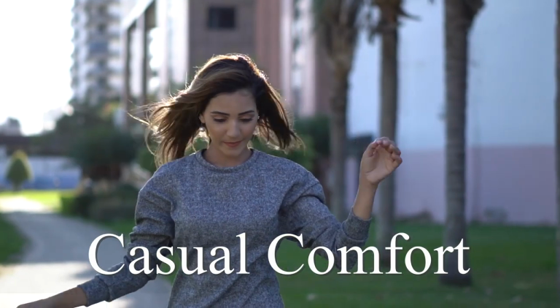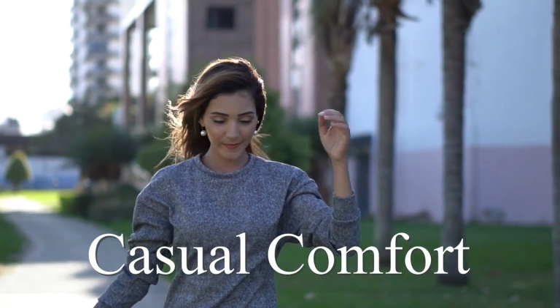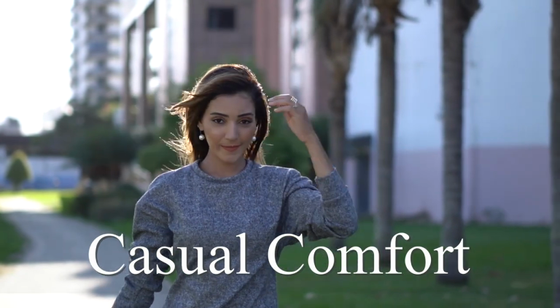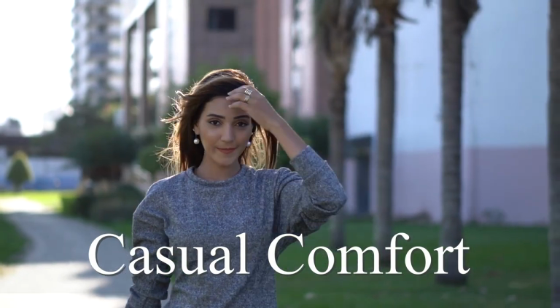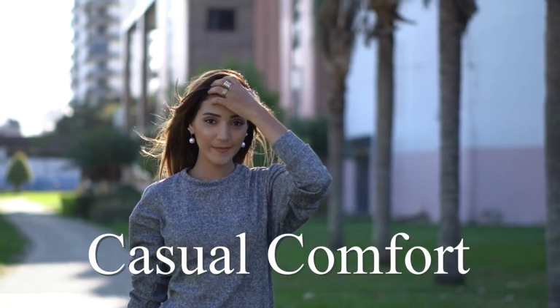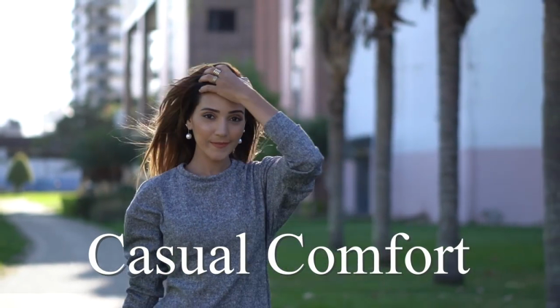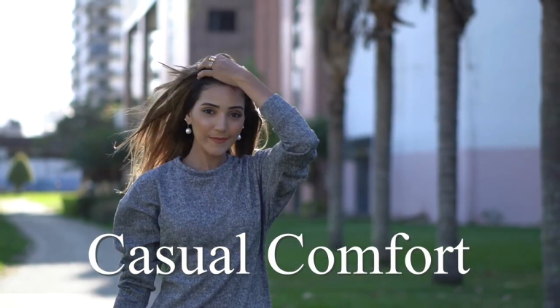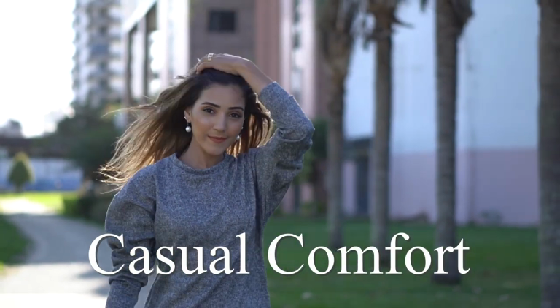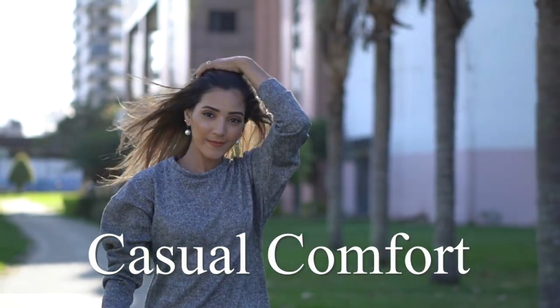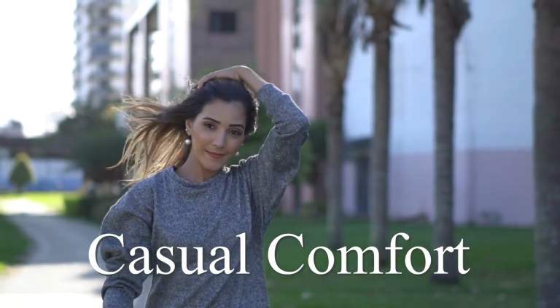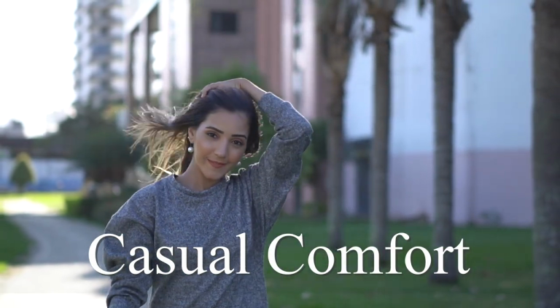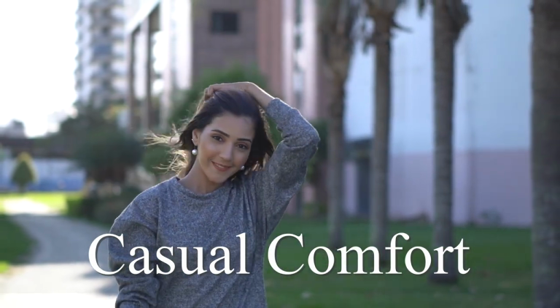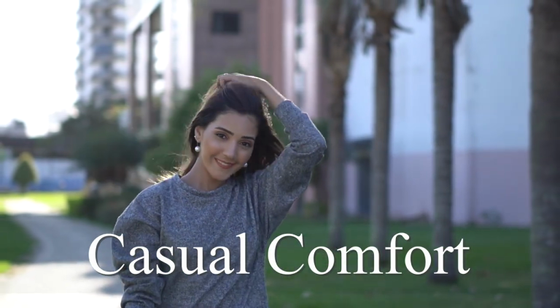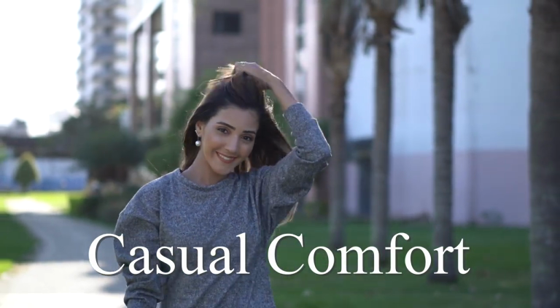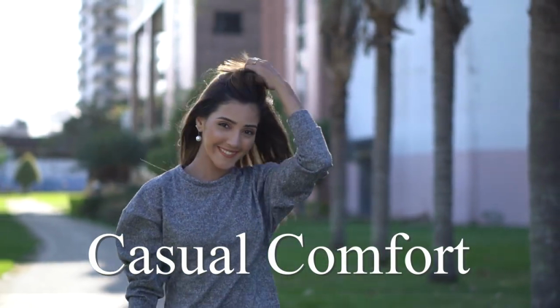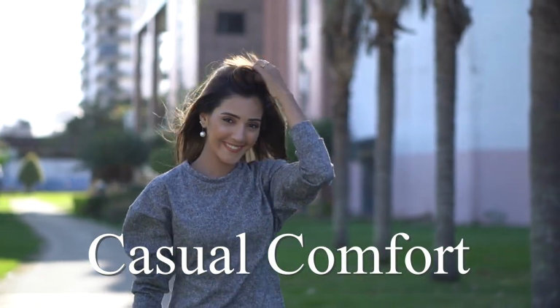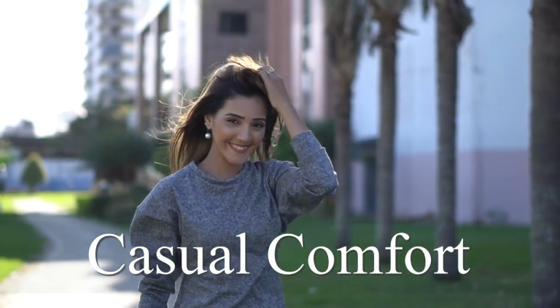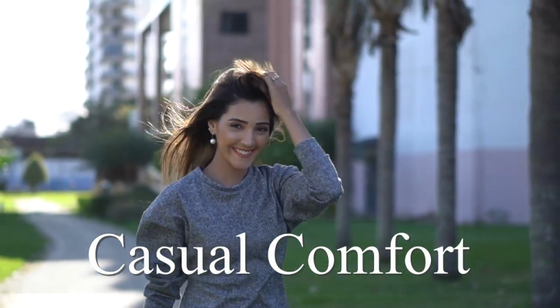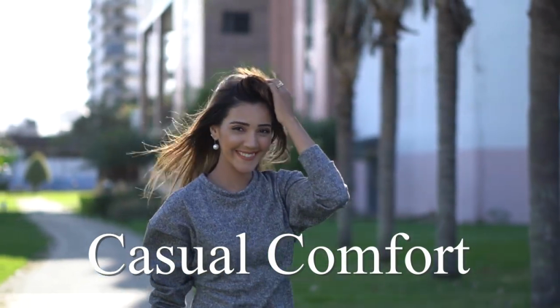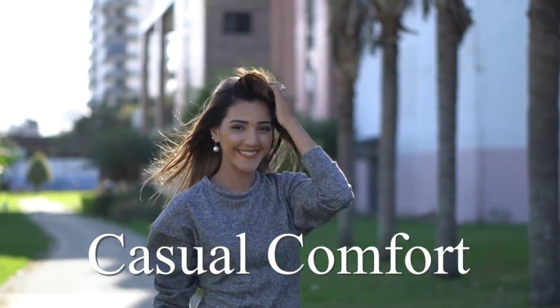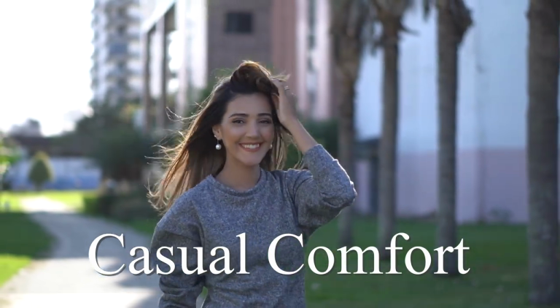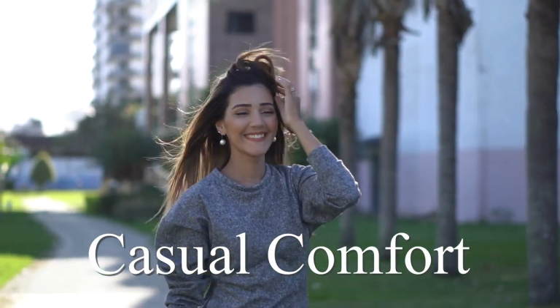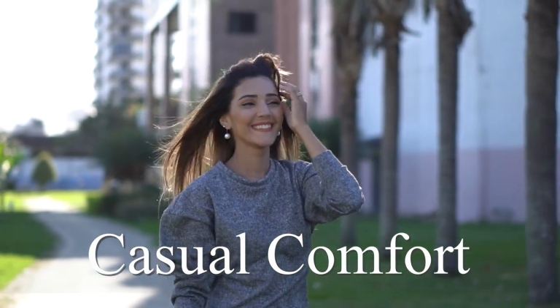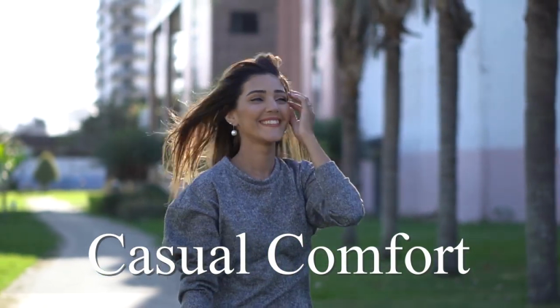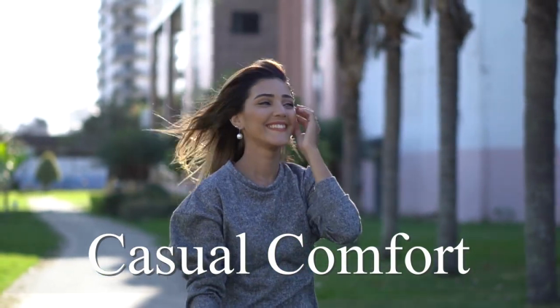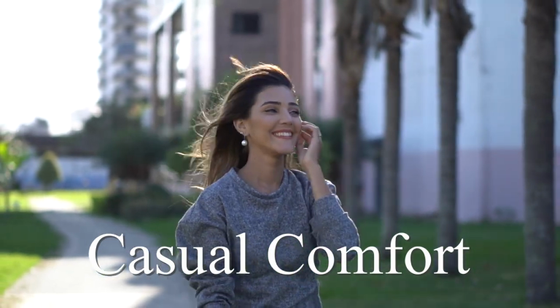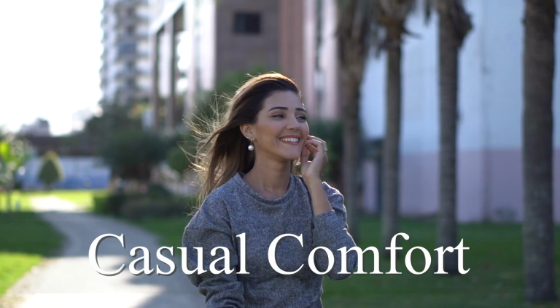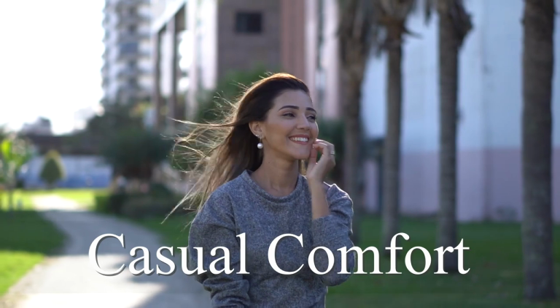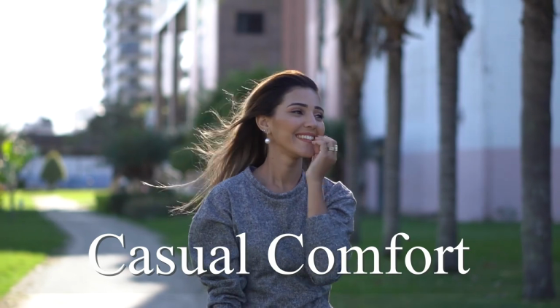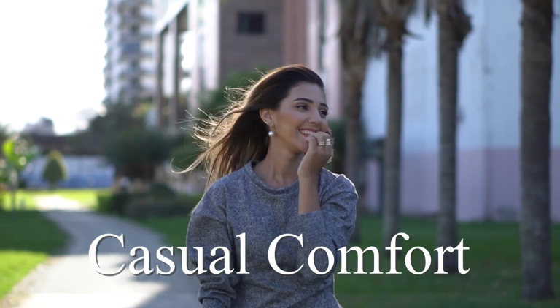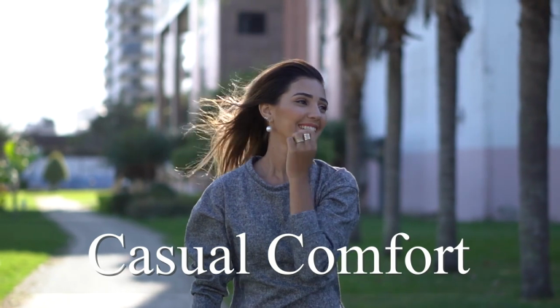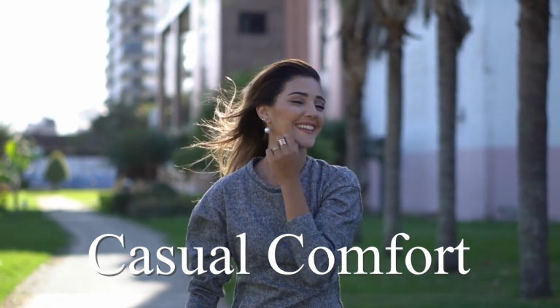Welcome to the Casual Comfort Channel where you will learn a lot of interesting and useful things for yourself.